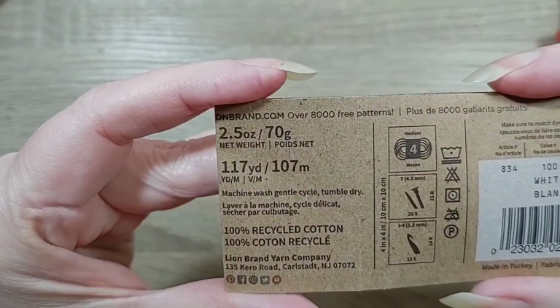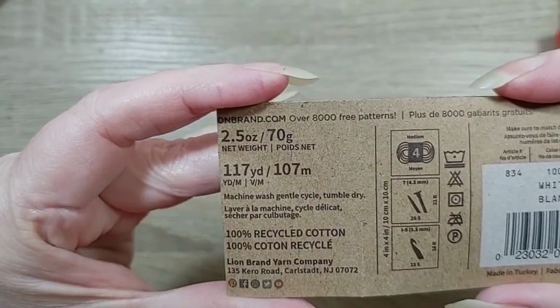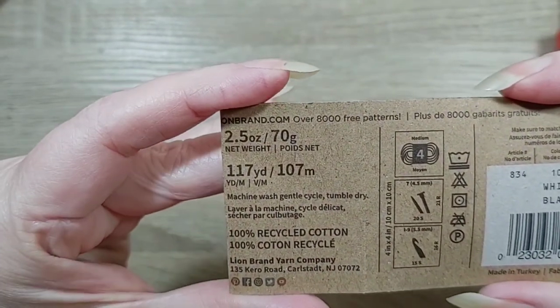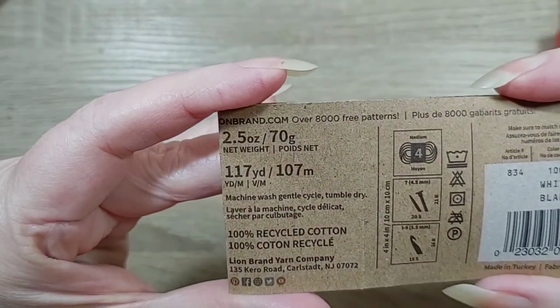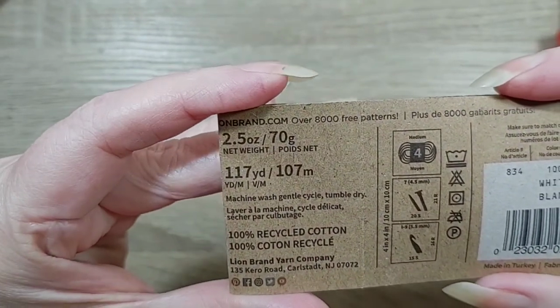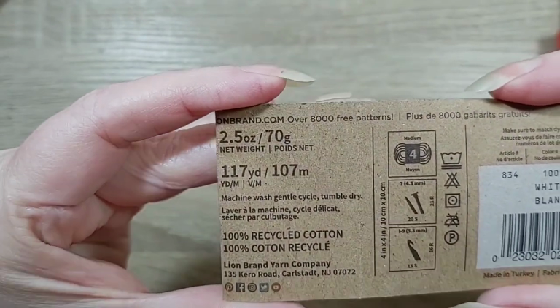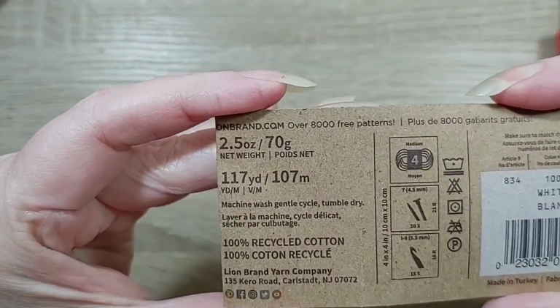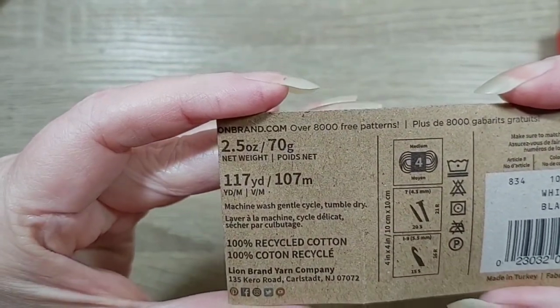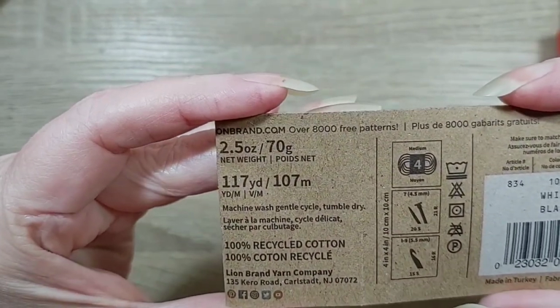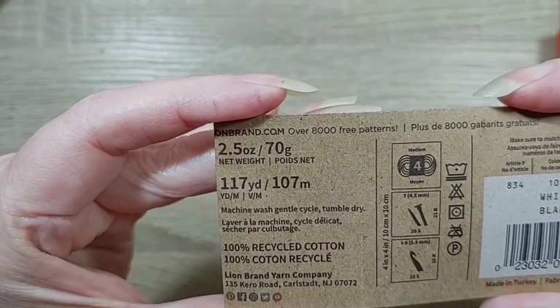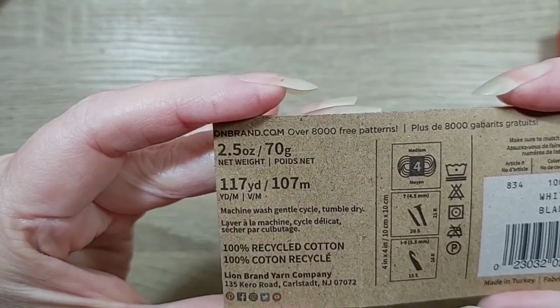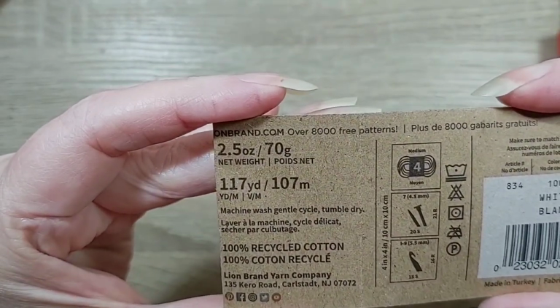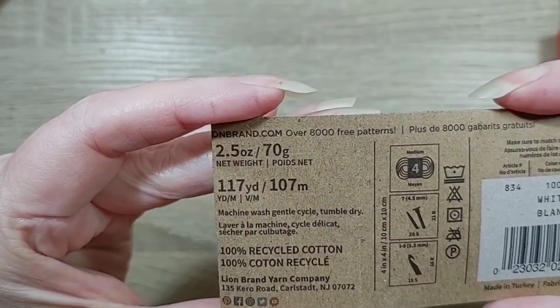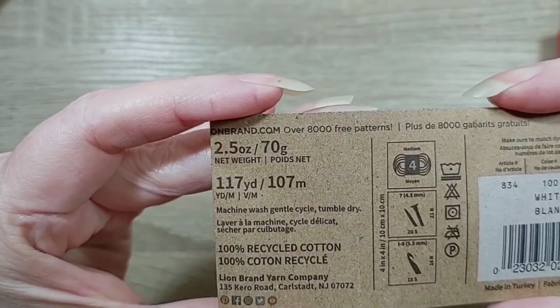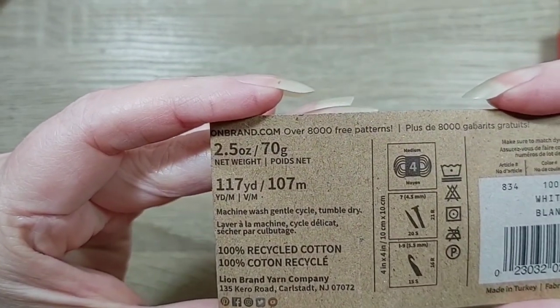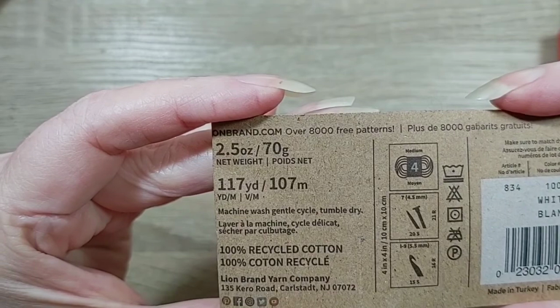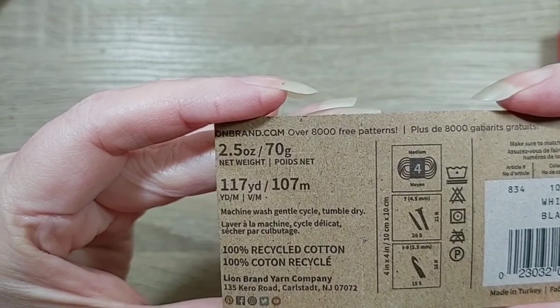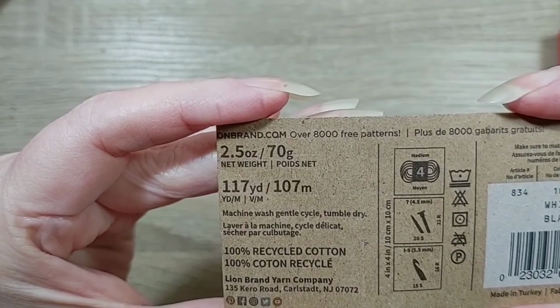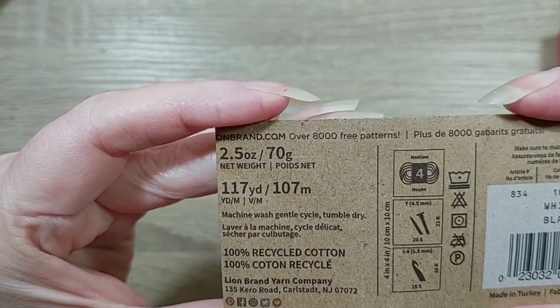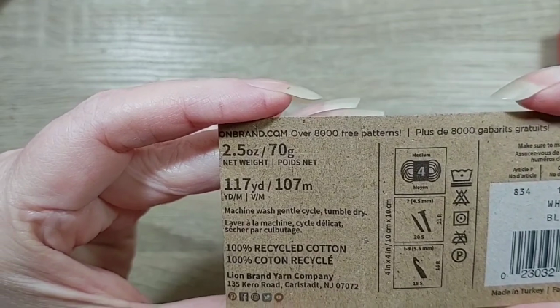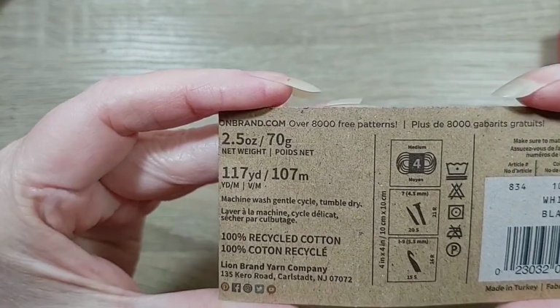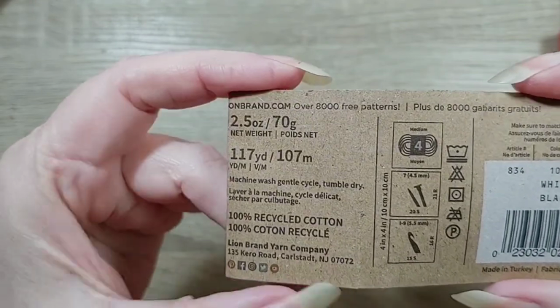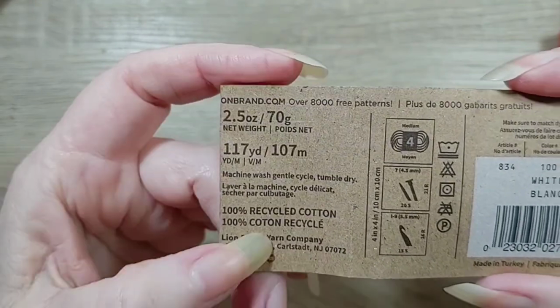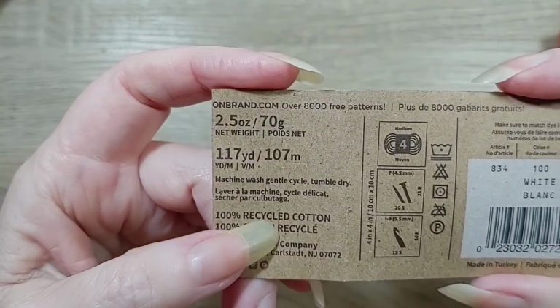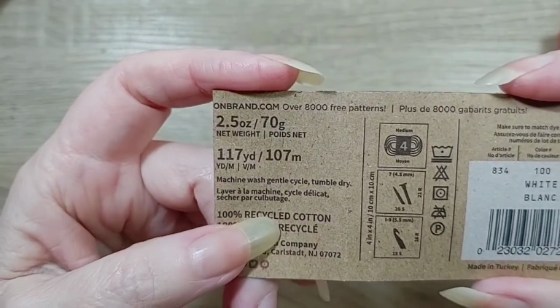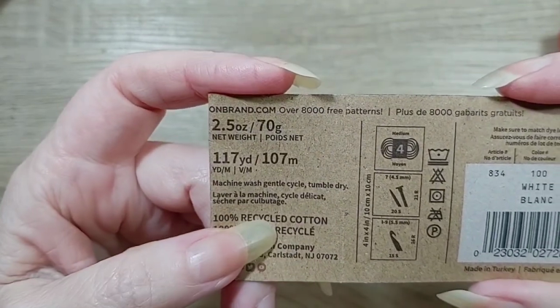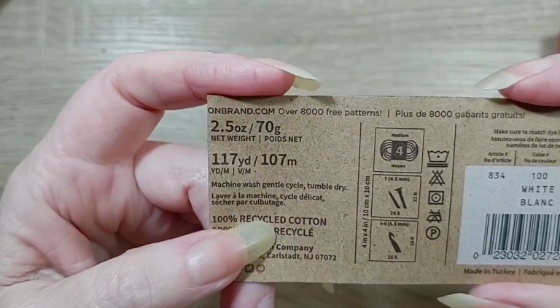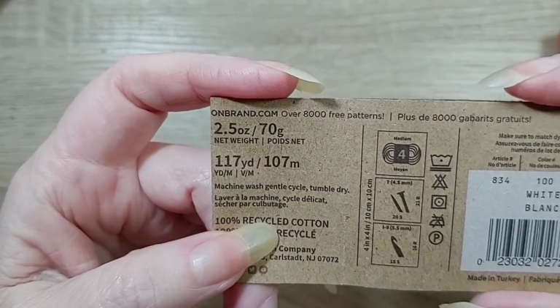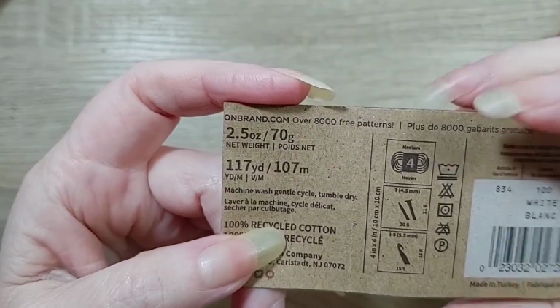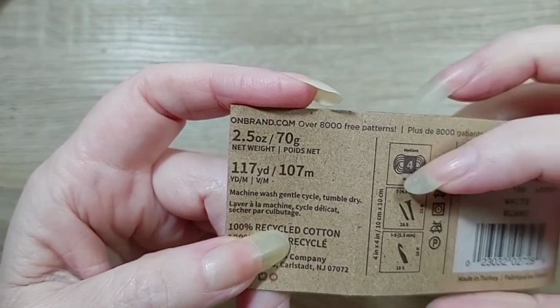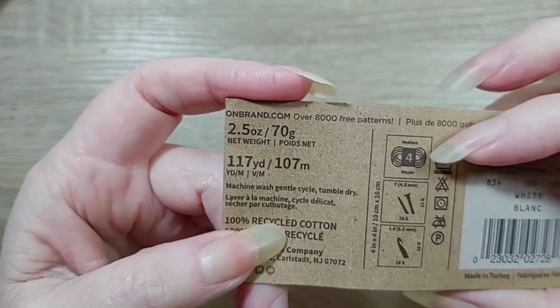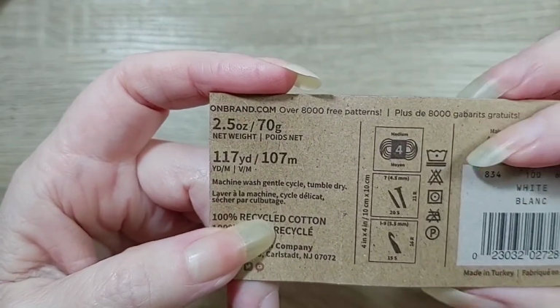It's 117 yards, 100% recycled cotton, 4 weight.